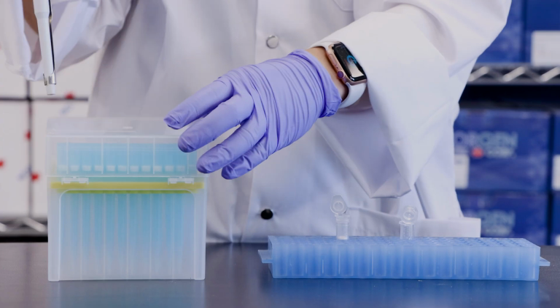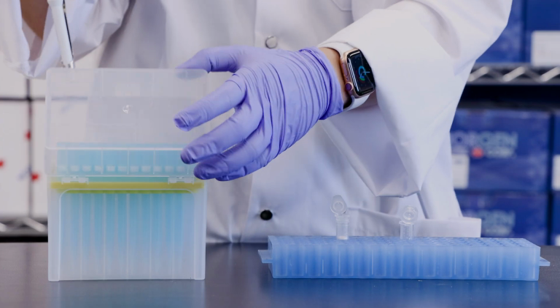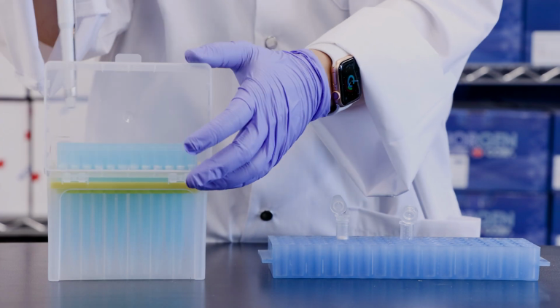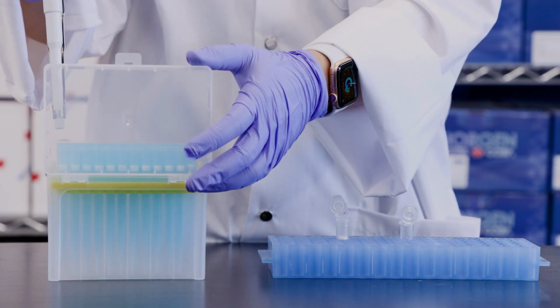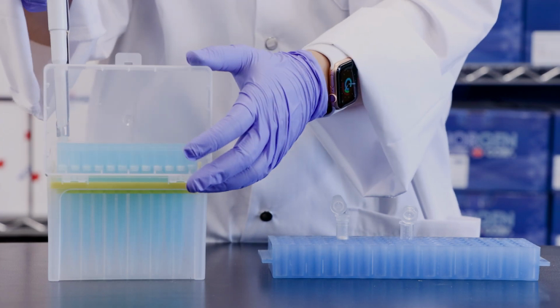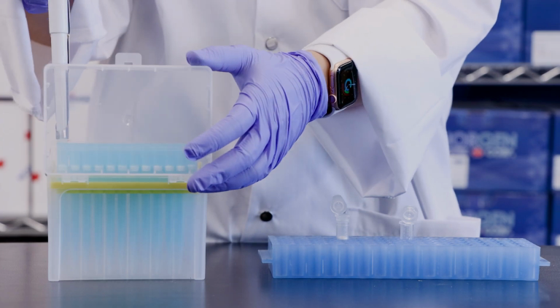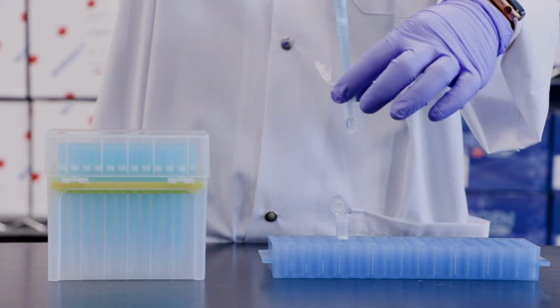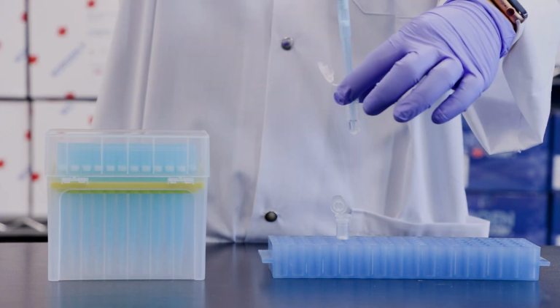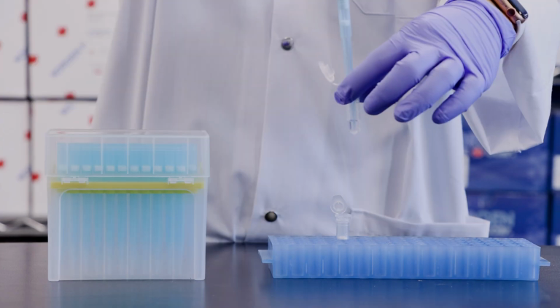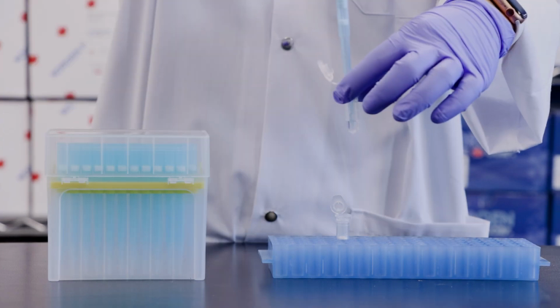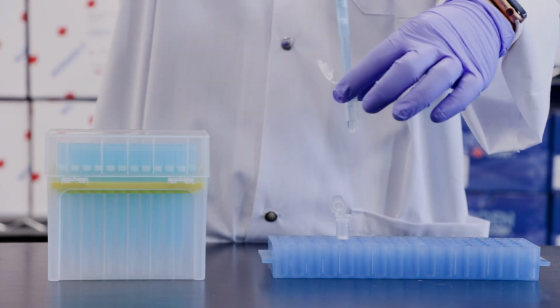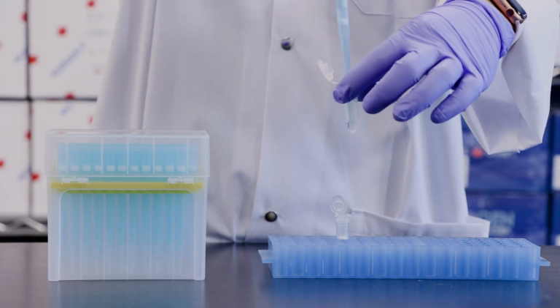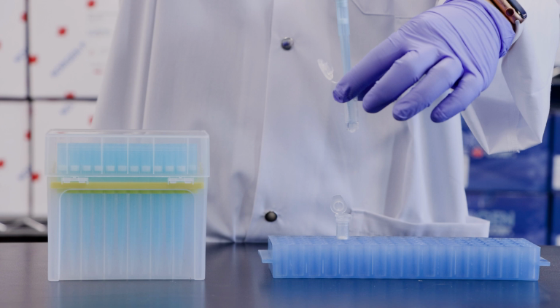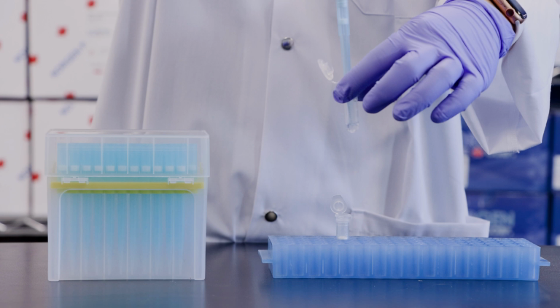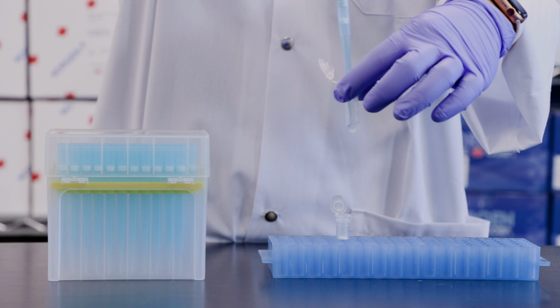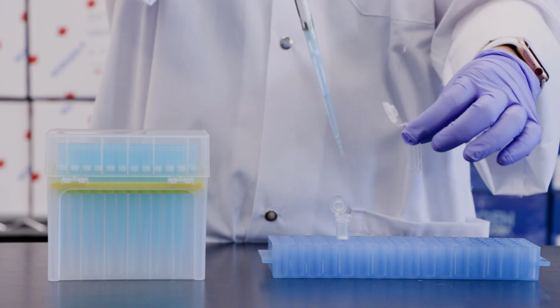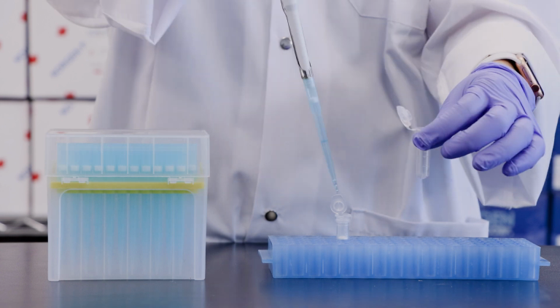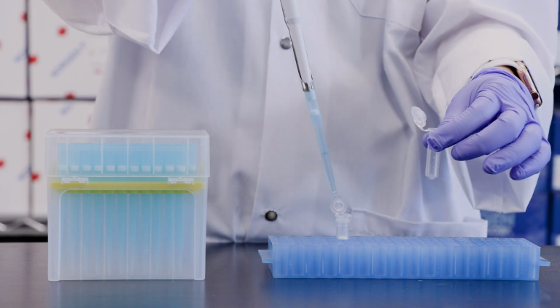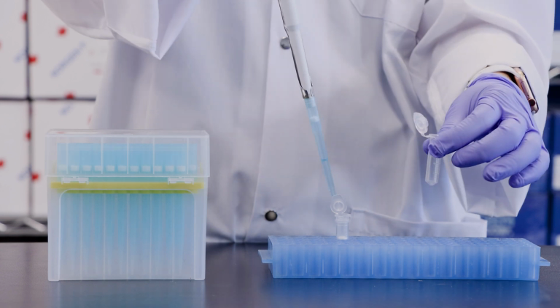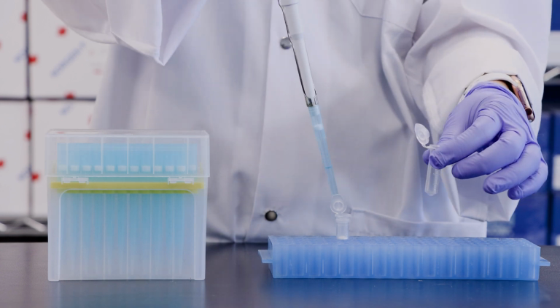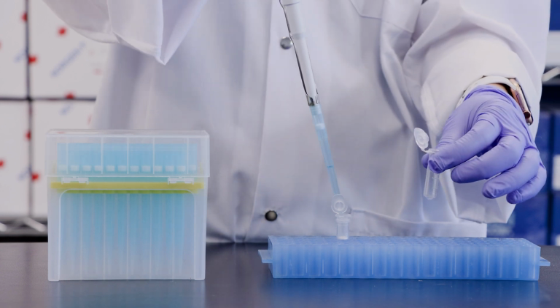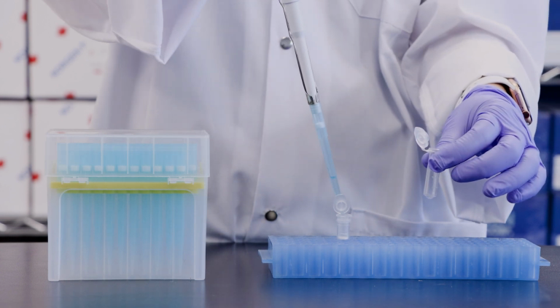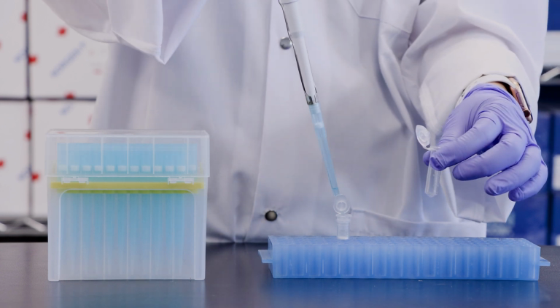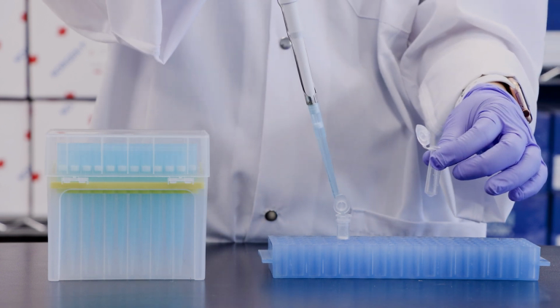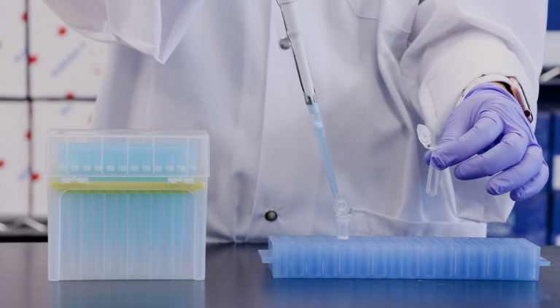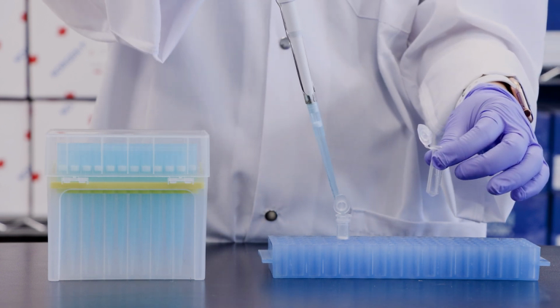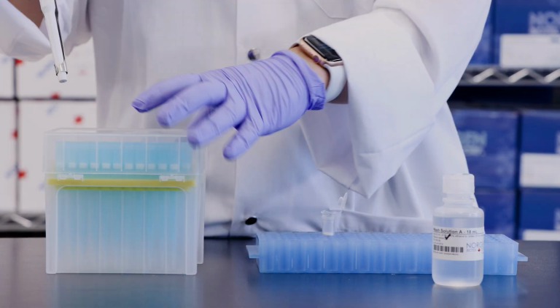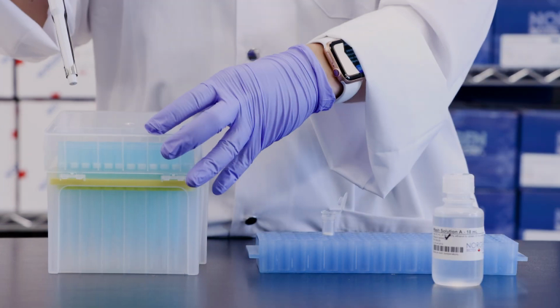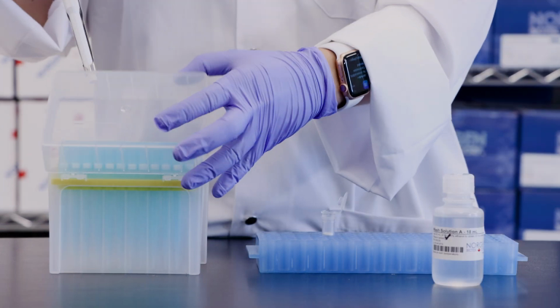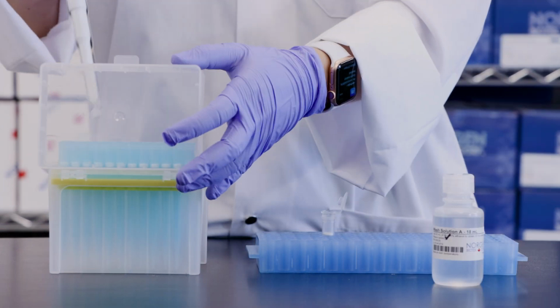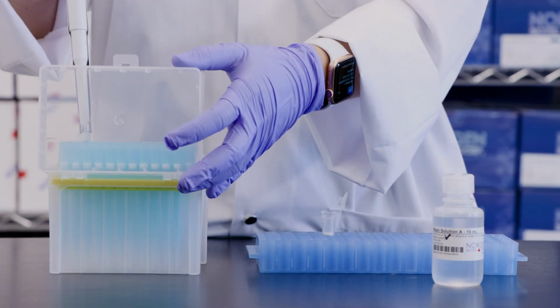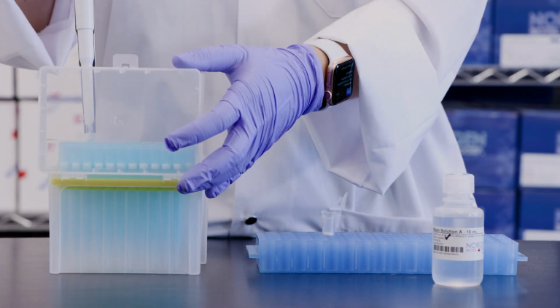Step 5. Repeat step 4 one more time to transfer the remaining mixture from step 3 into the mini-spin column.